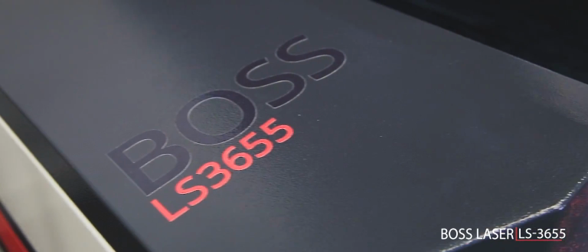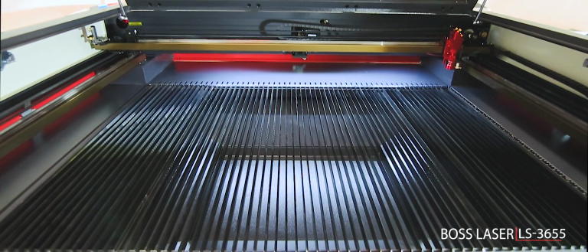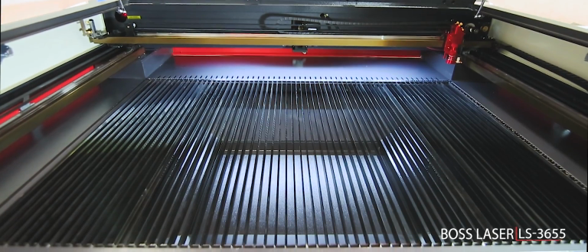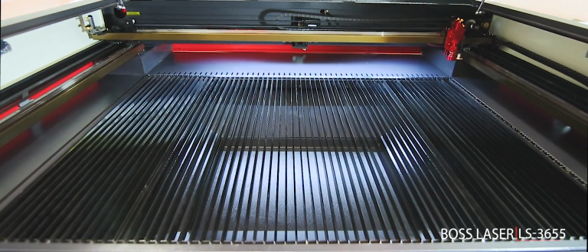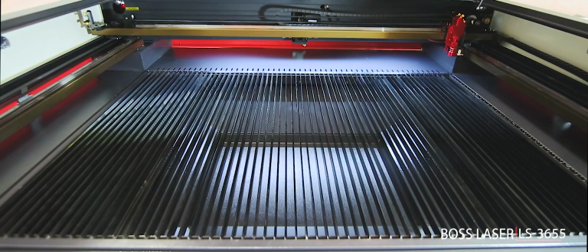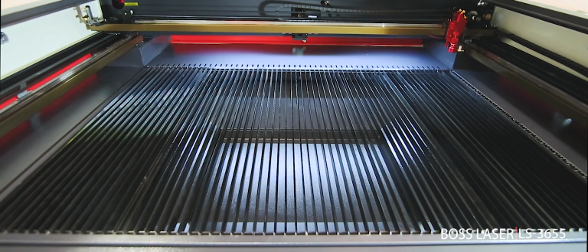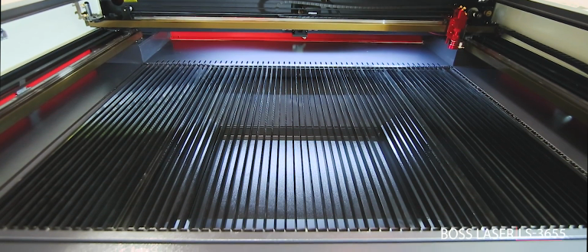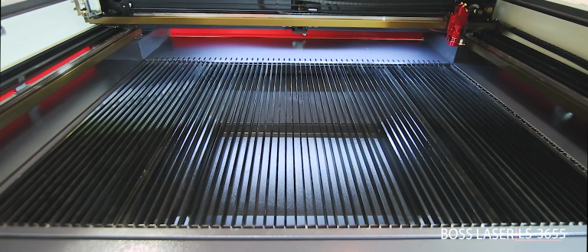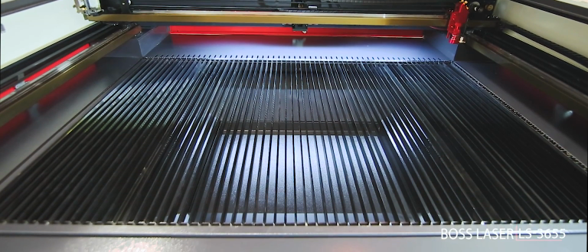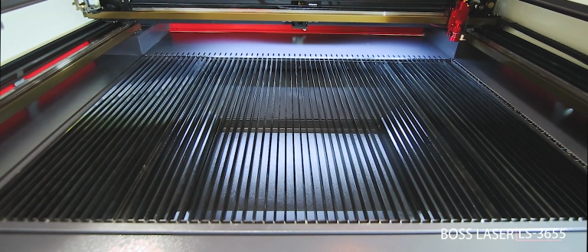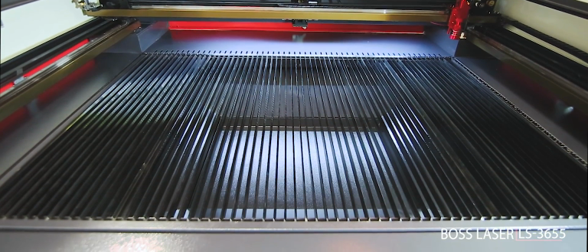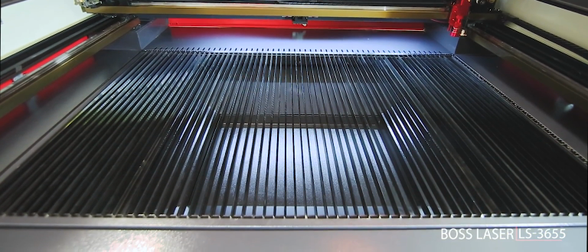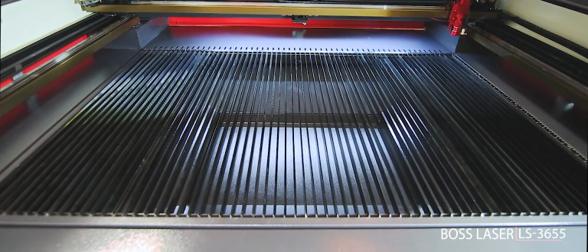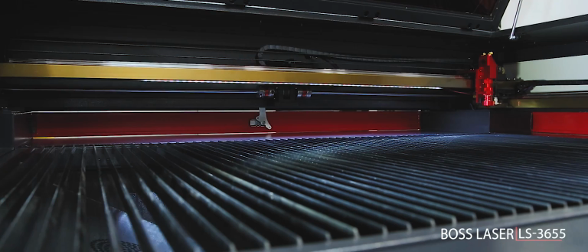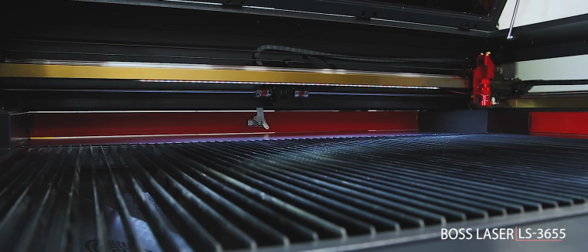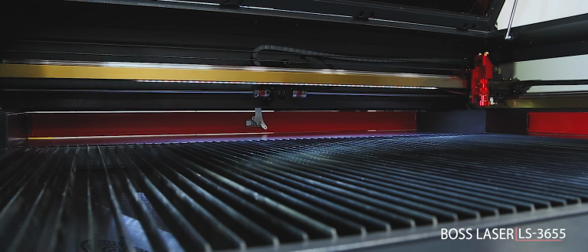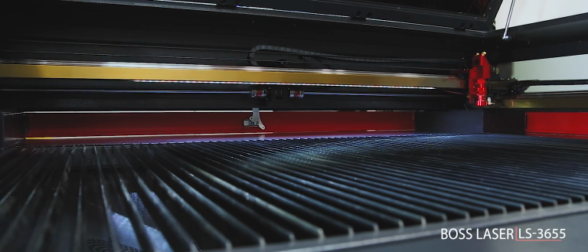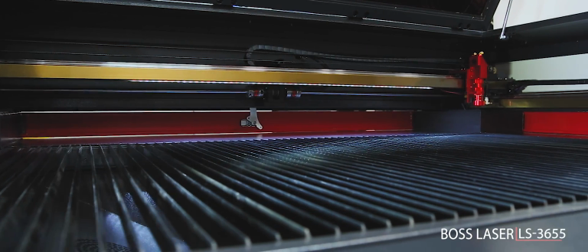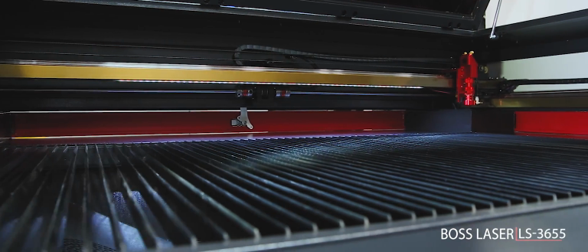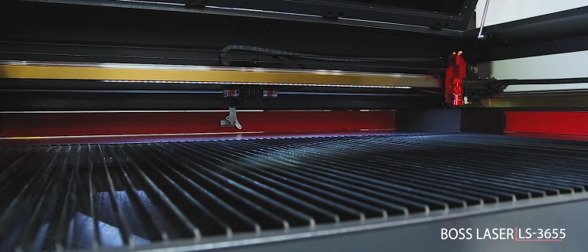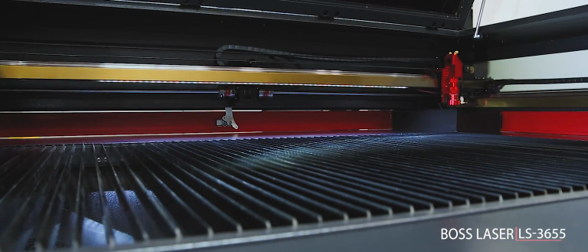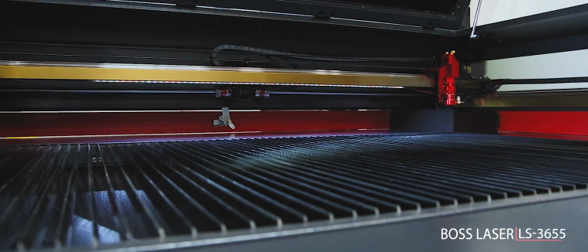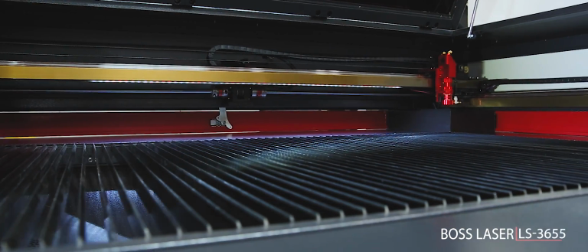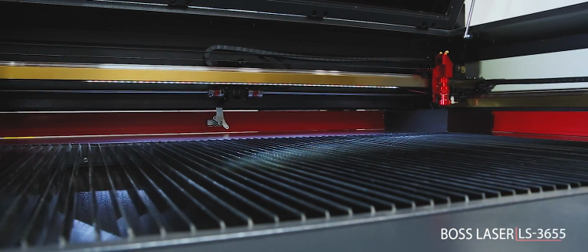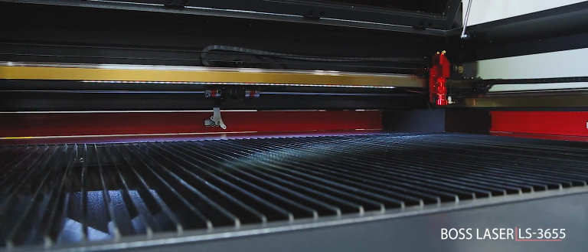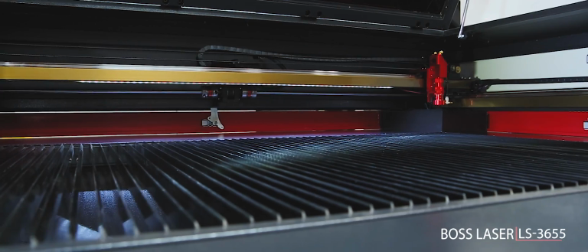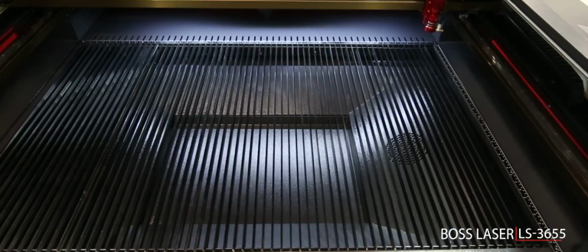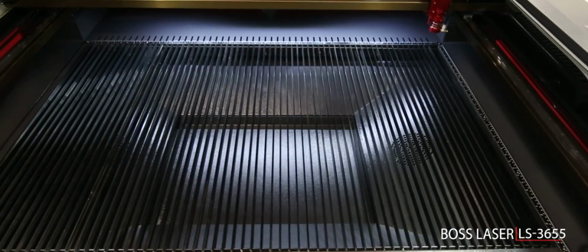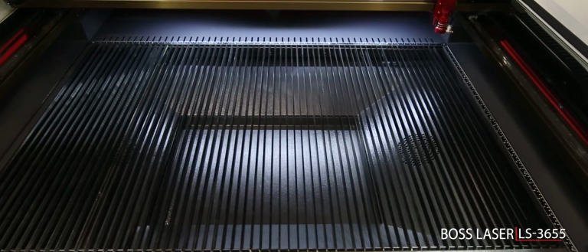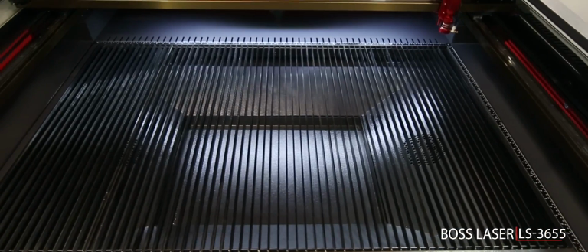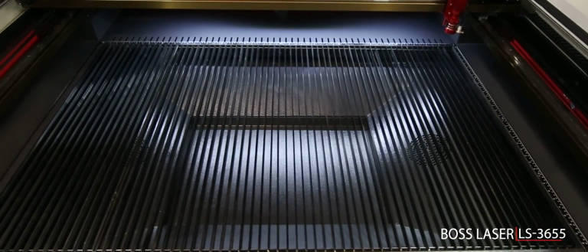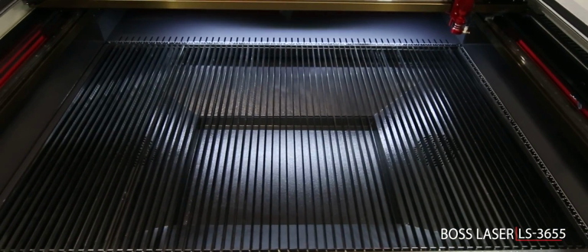Our industrial series steps up with the LS2436 and the LS3655 models. Both offer larger engraving areas, four-way pass-throughs, a stronger gantry, and up to 150 watts of power for thick material.